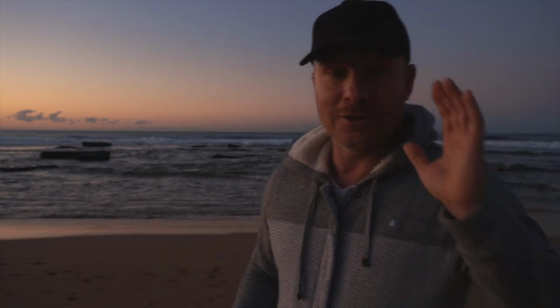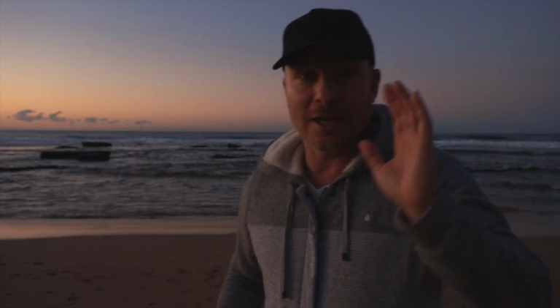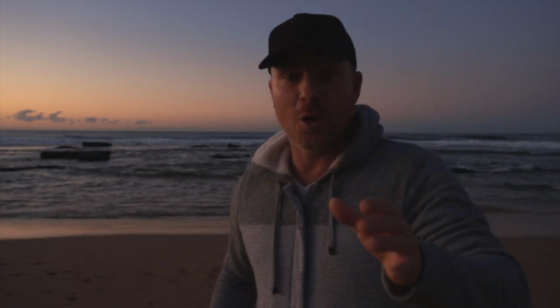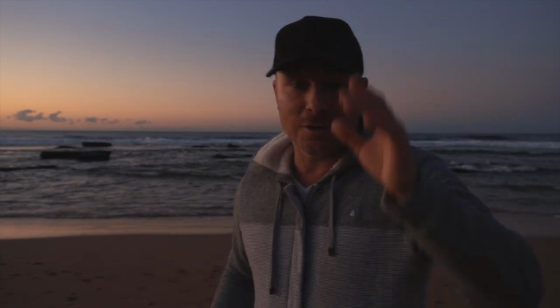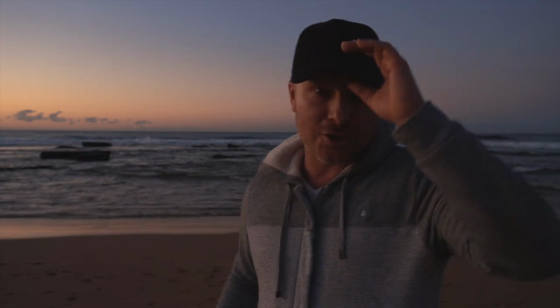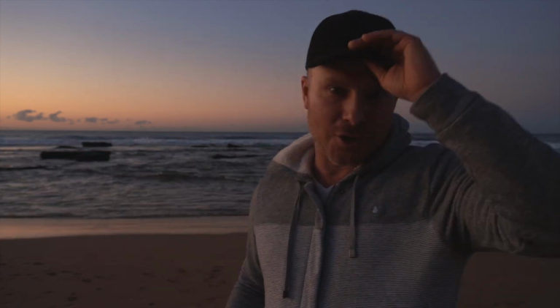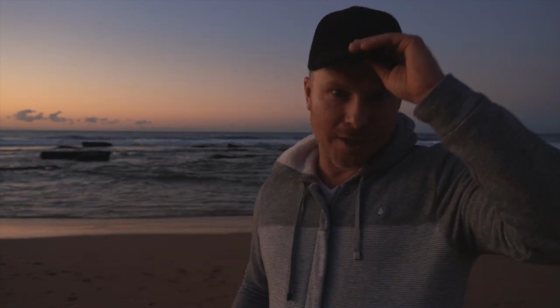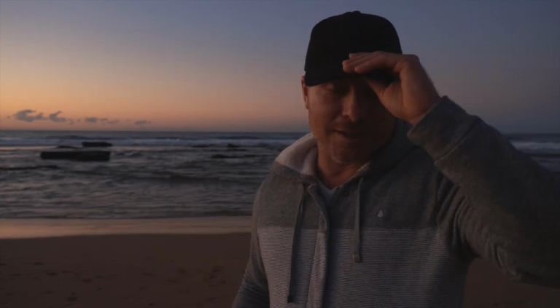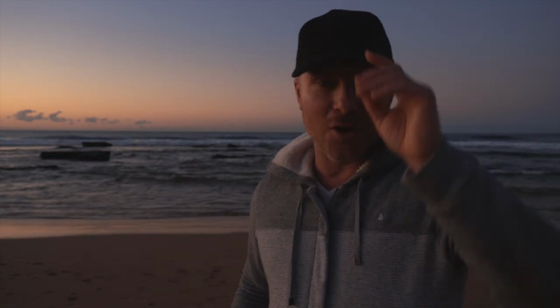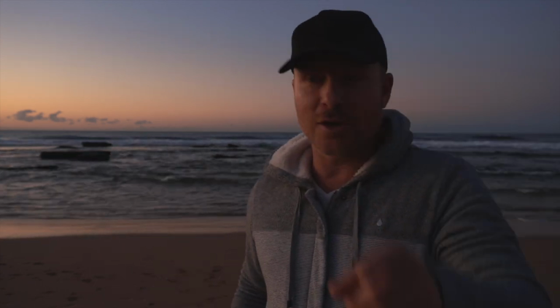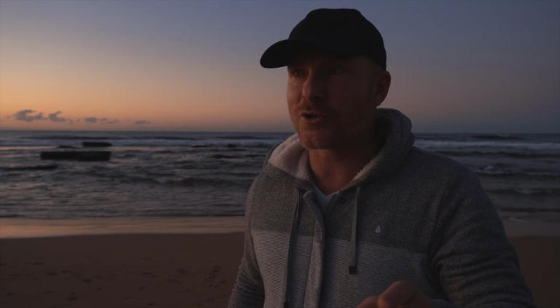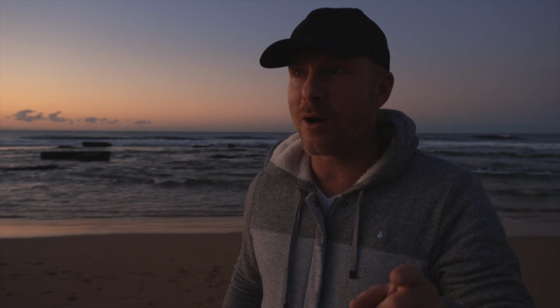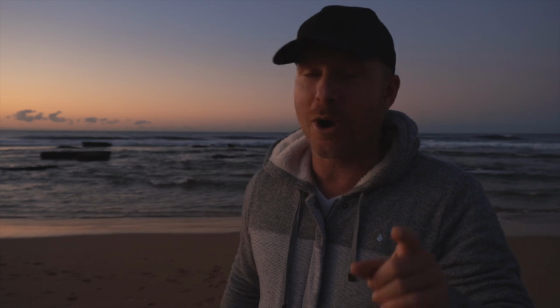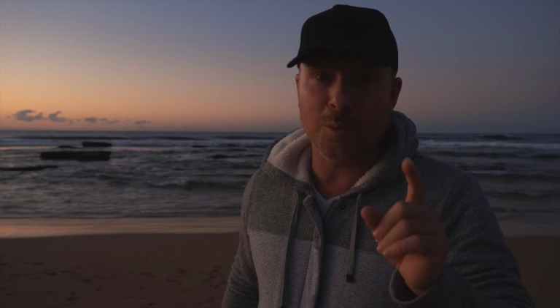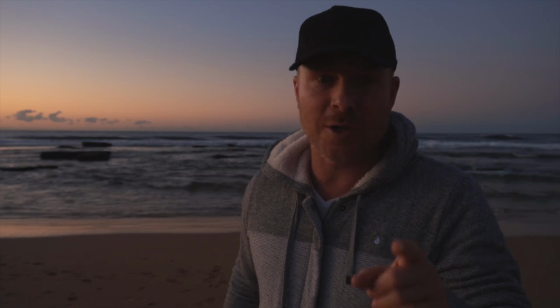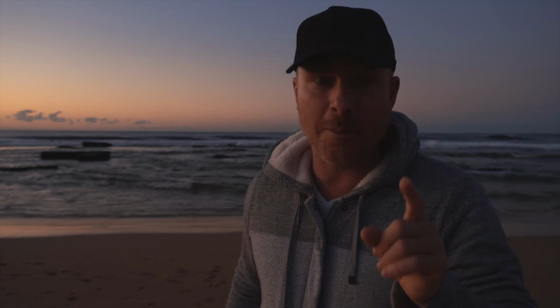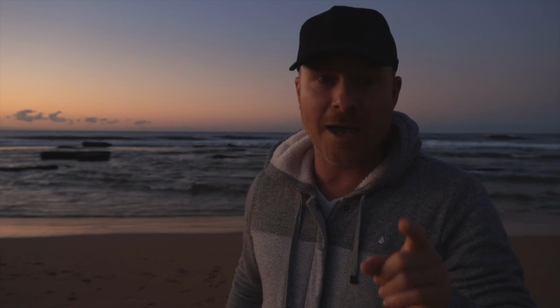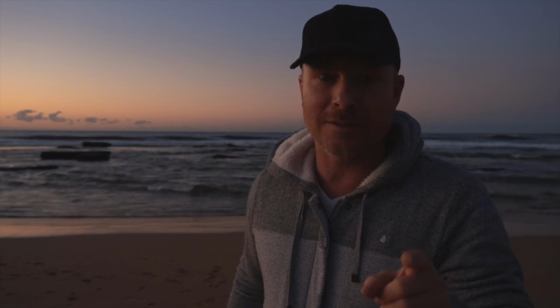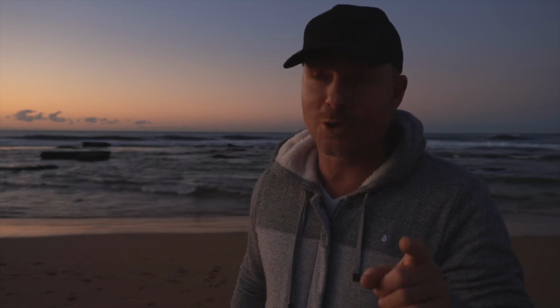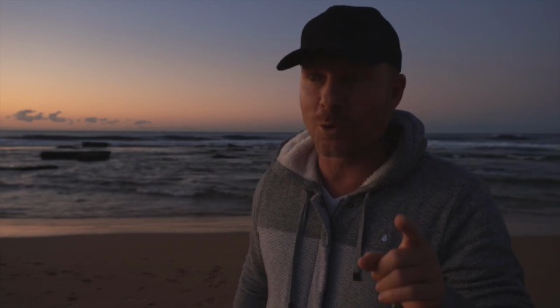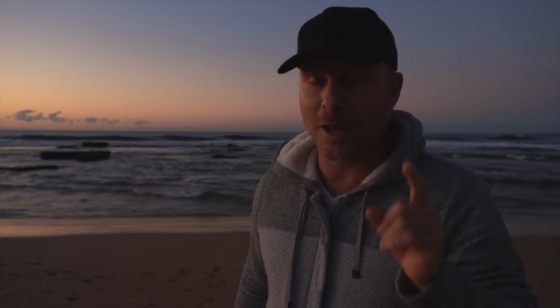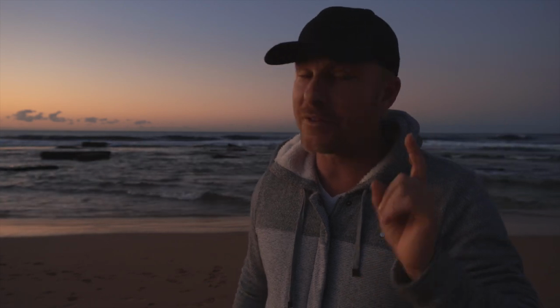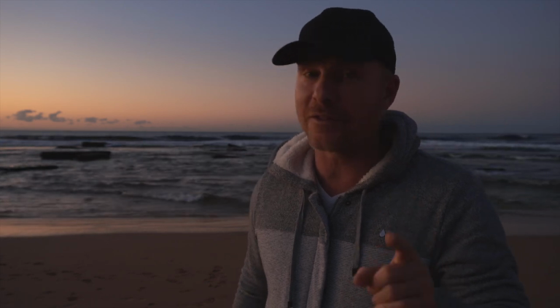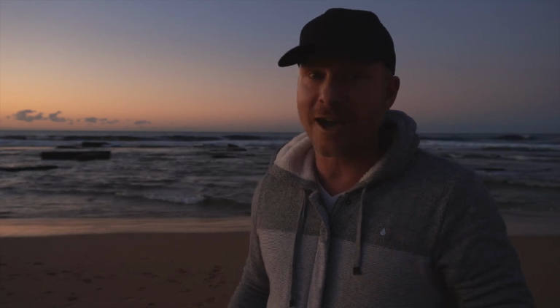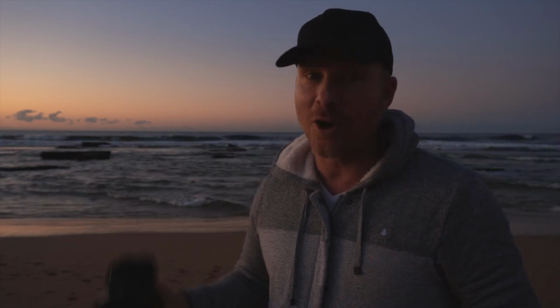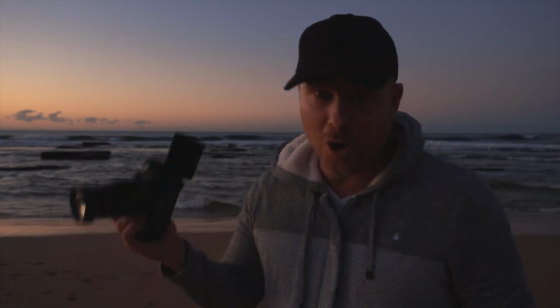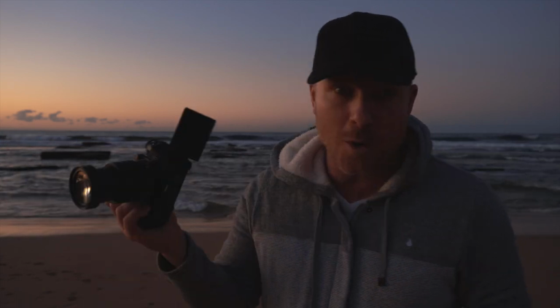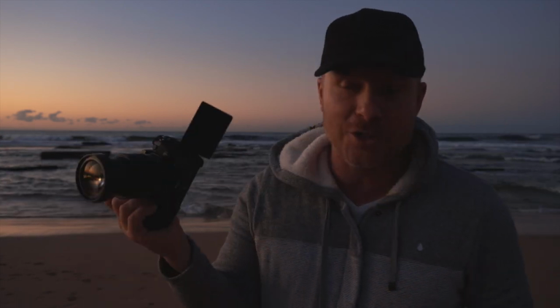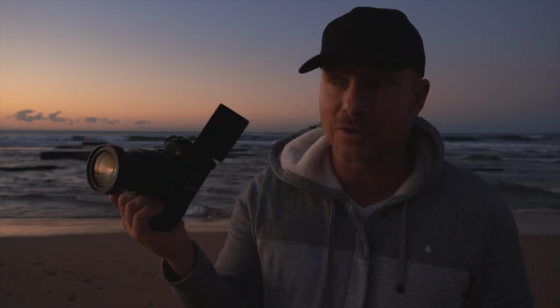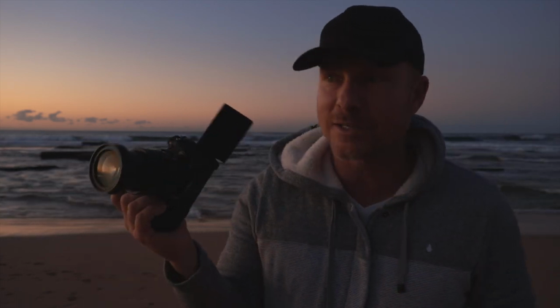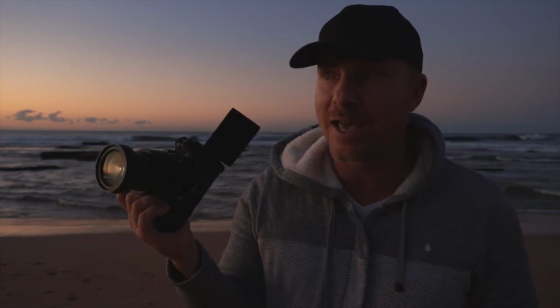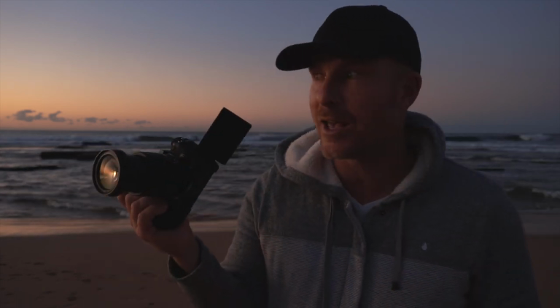You can also shoot these on a tripod, which I'm about to do. I've never done it — I always shoot these handheld.